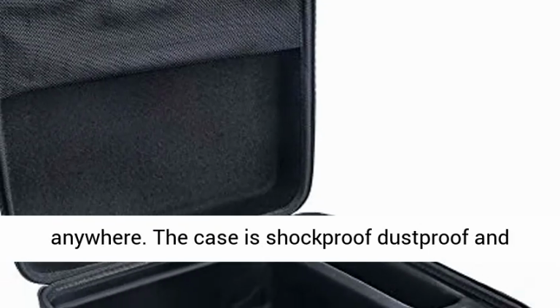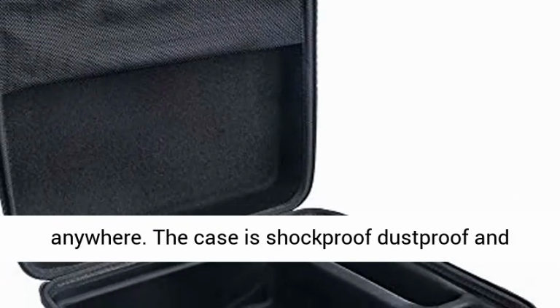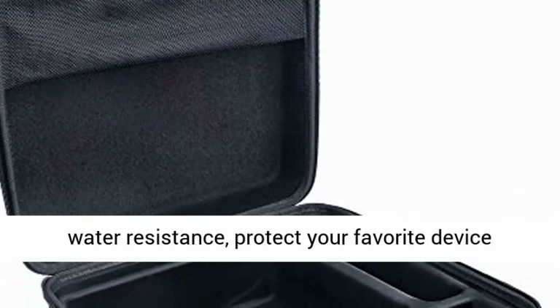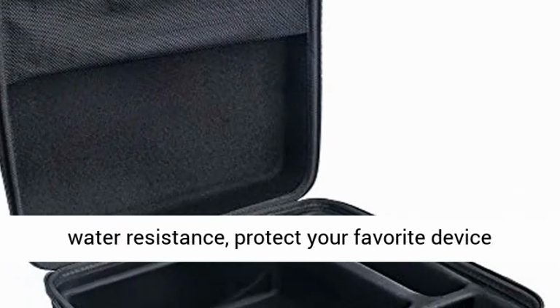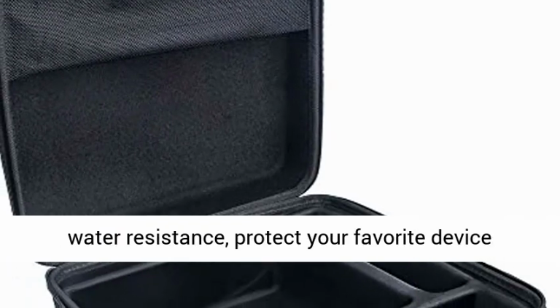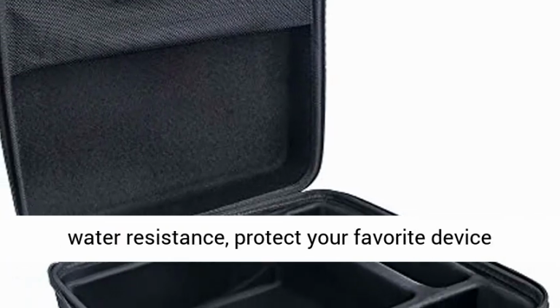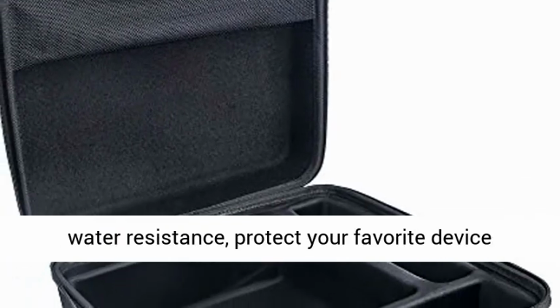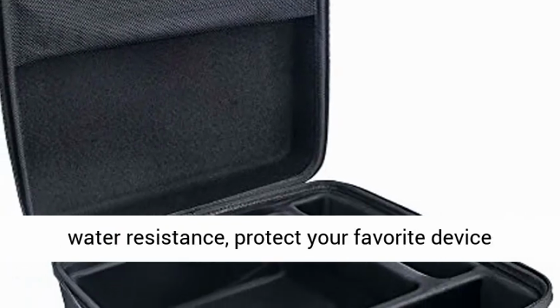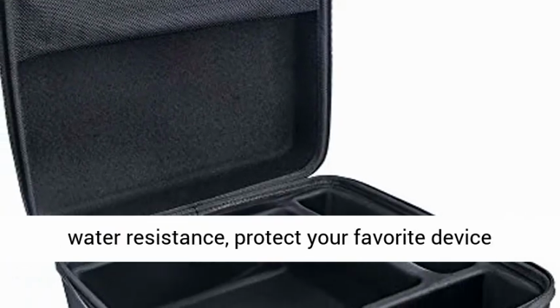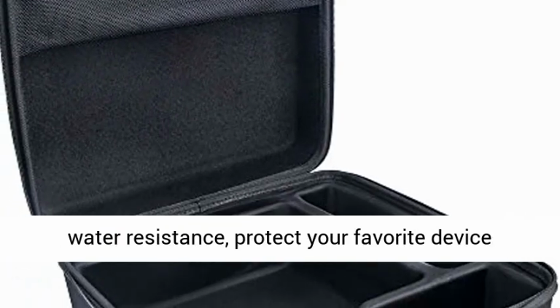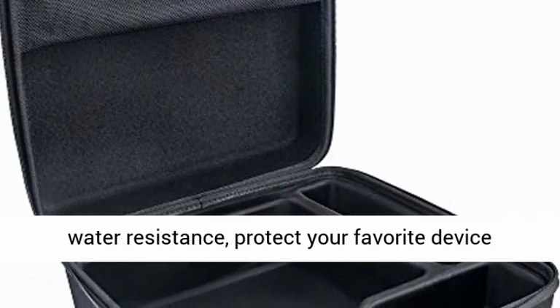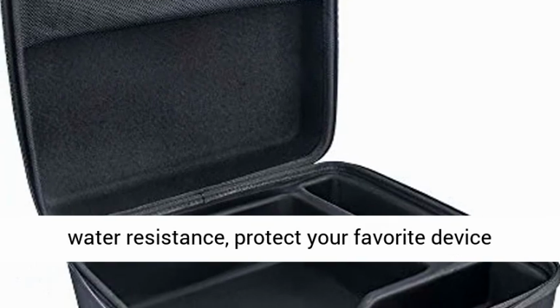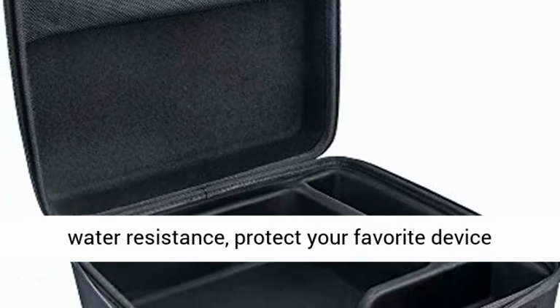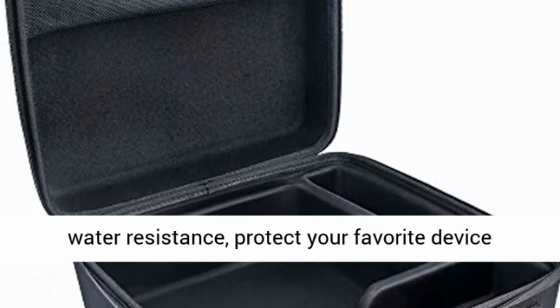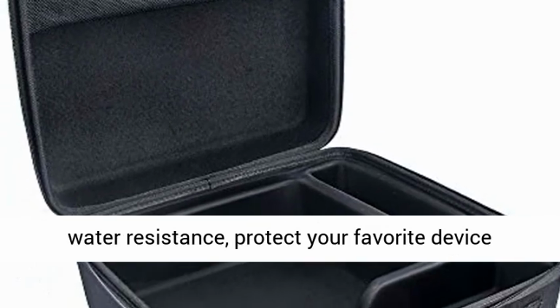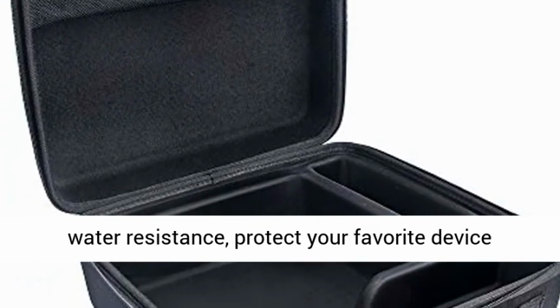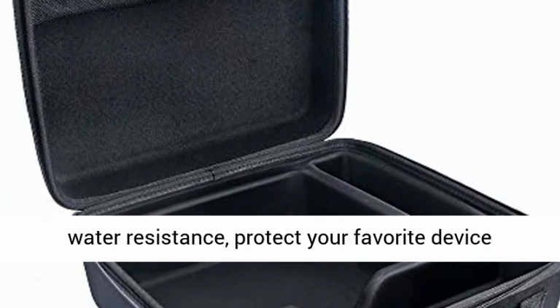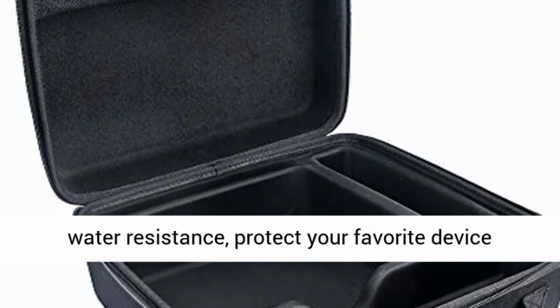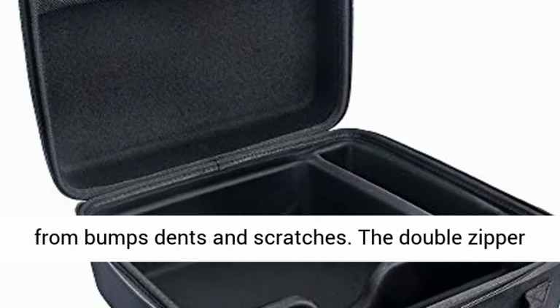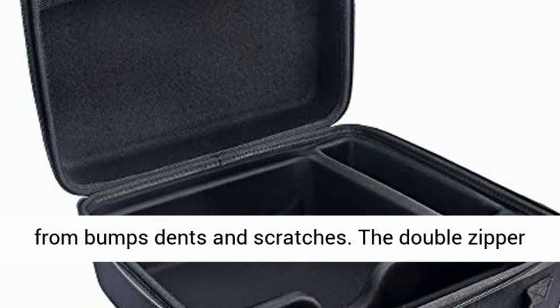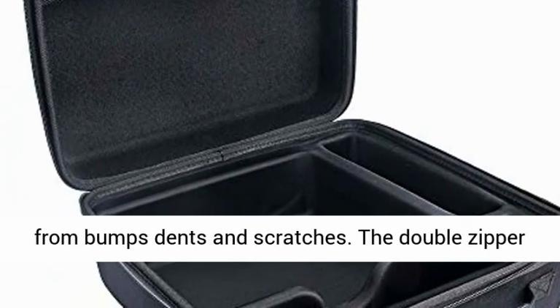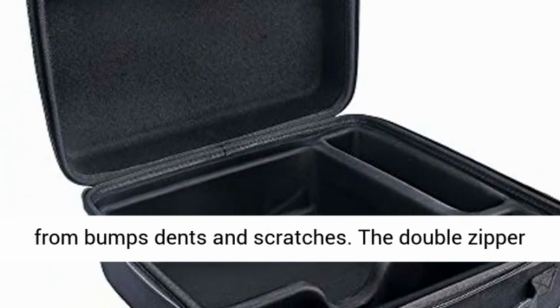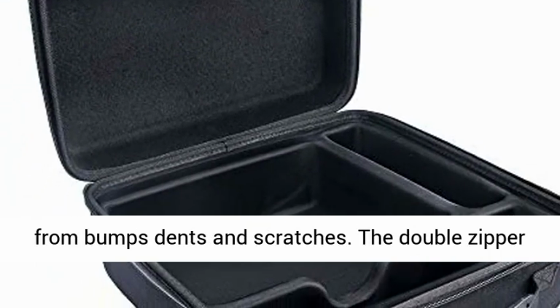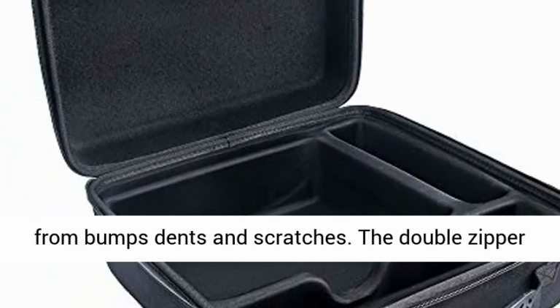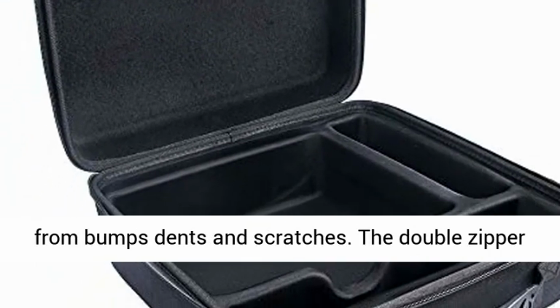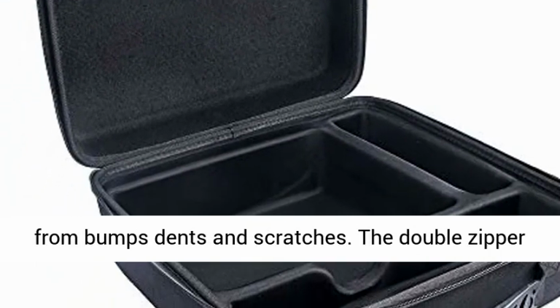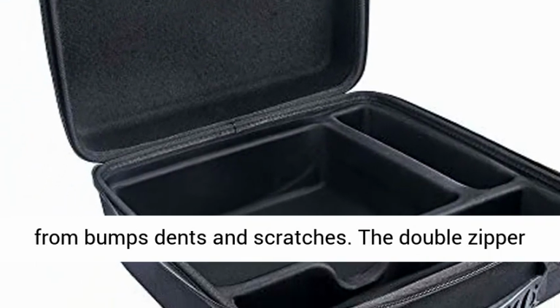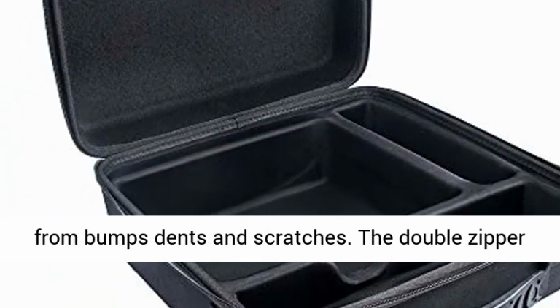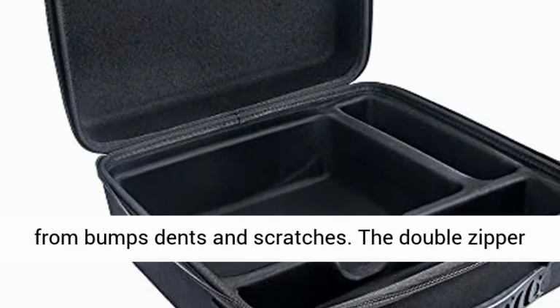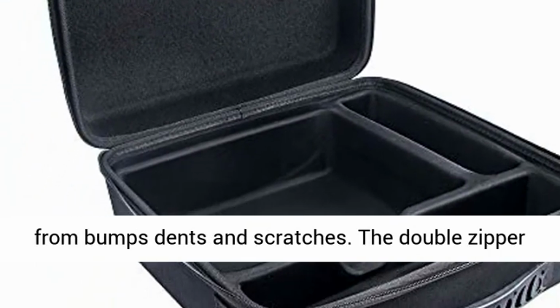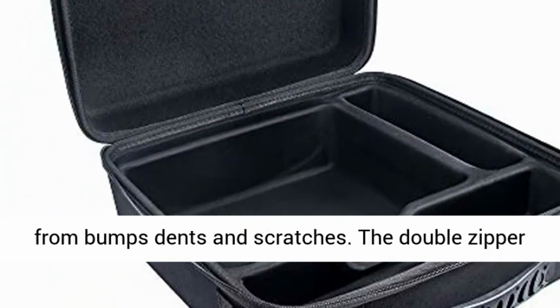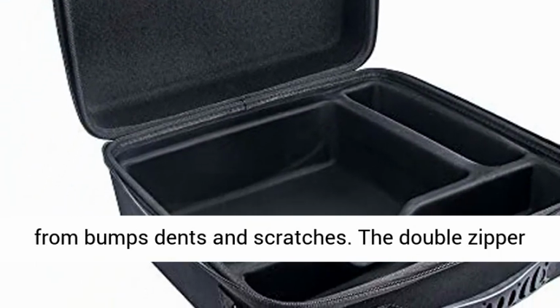The case is shockproof, dustproof, and water-resistant, protecting your favorite device from bumps, dents, and scratches.